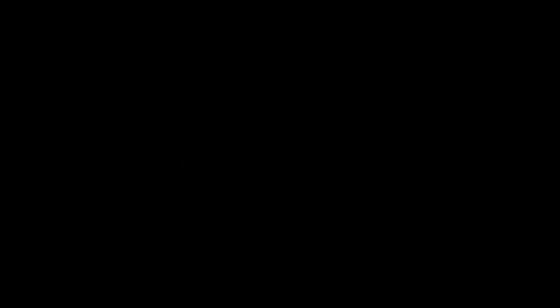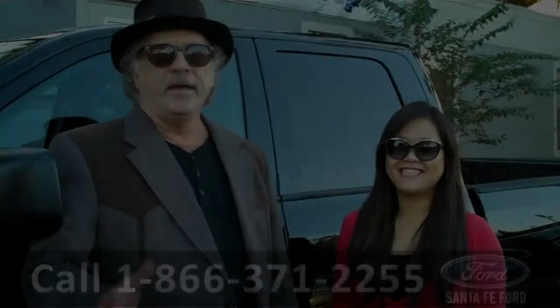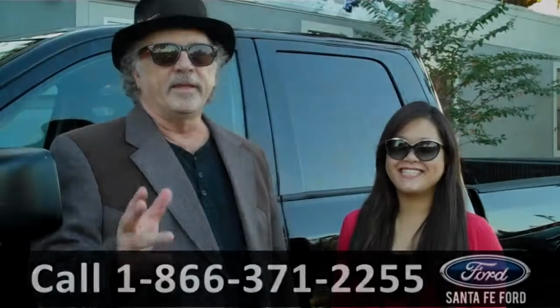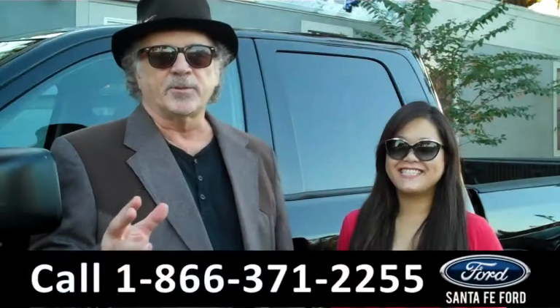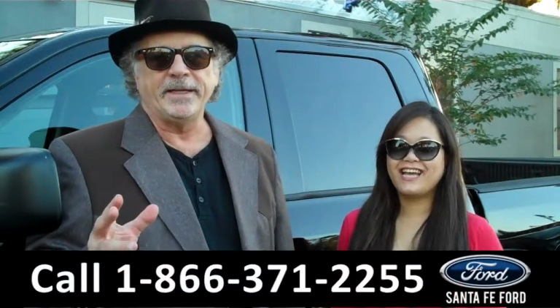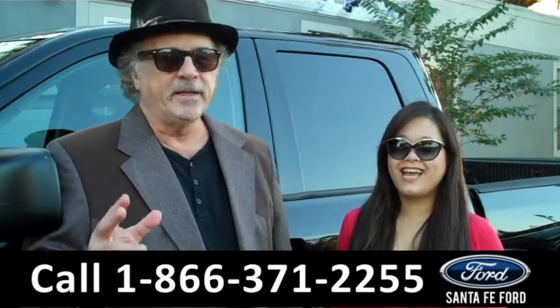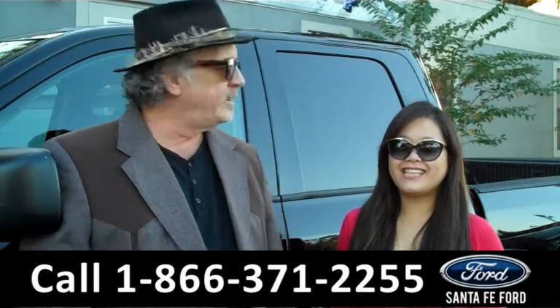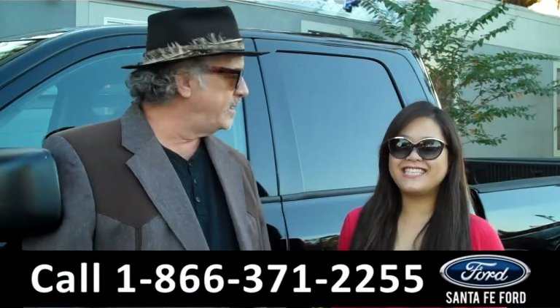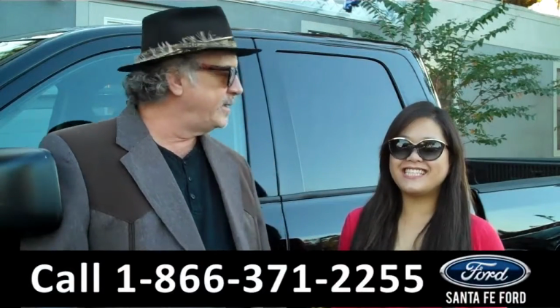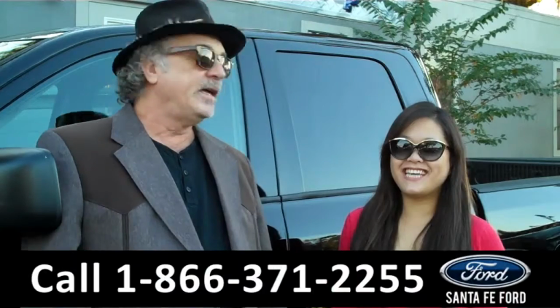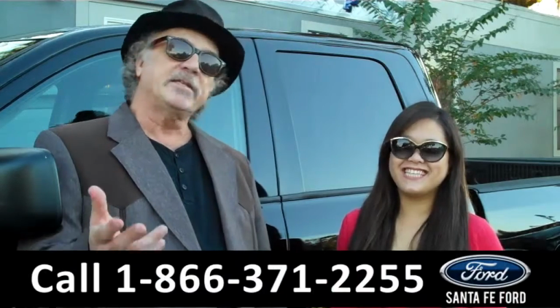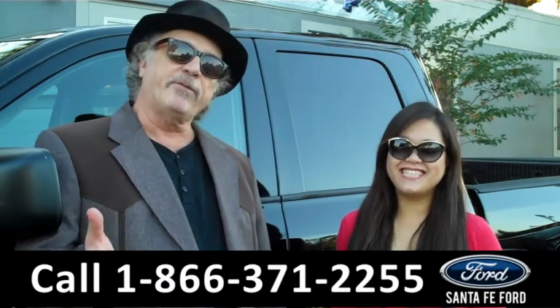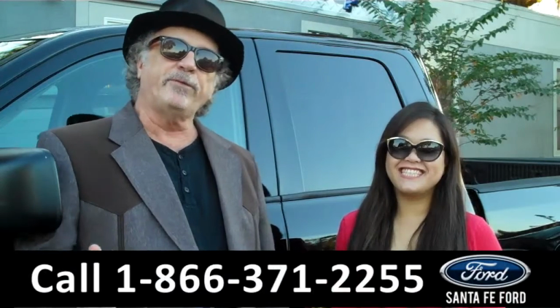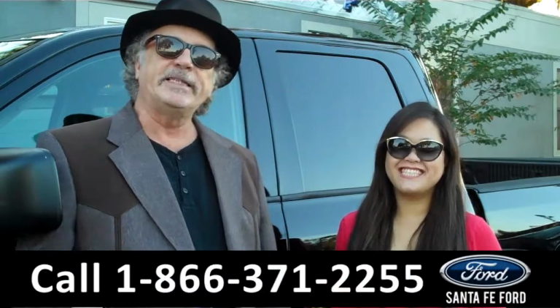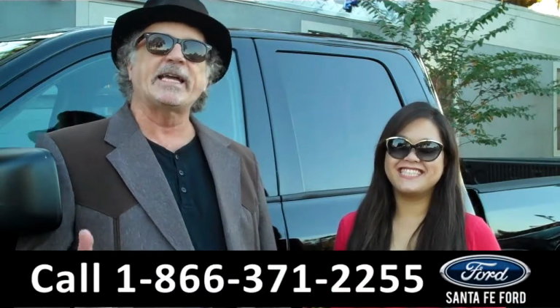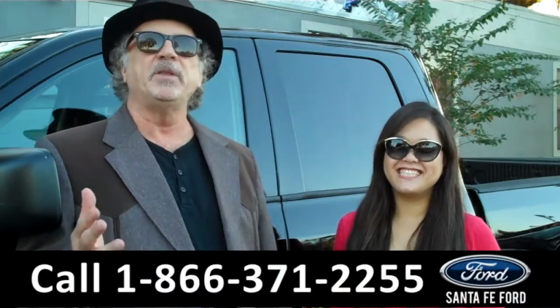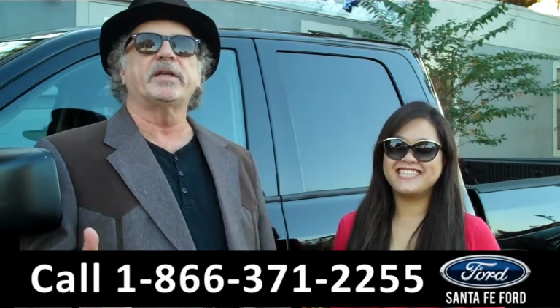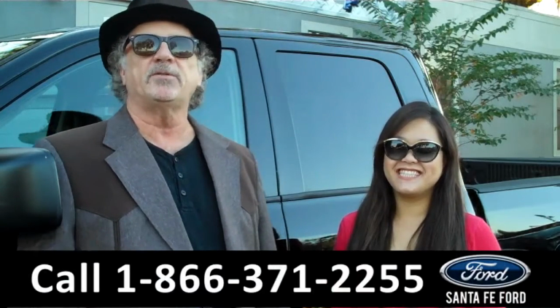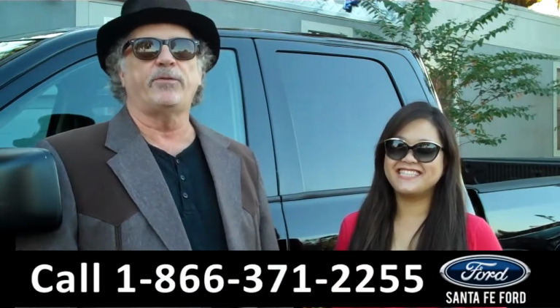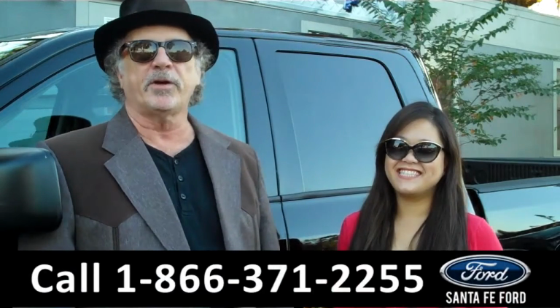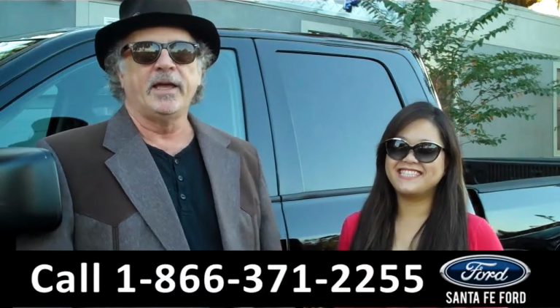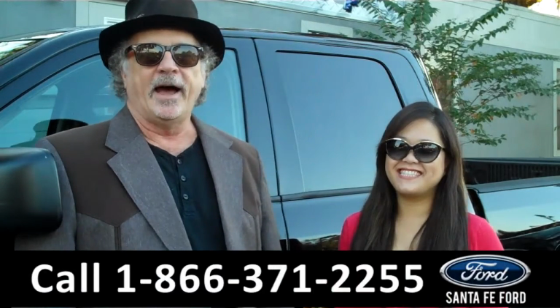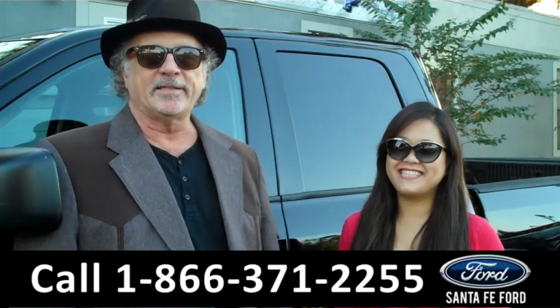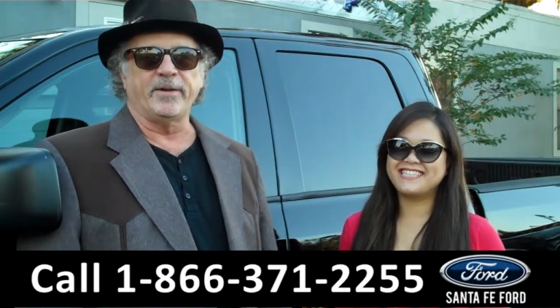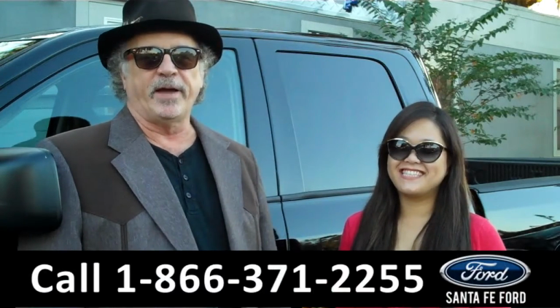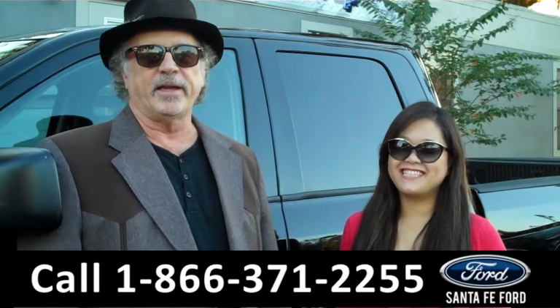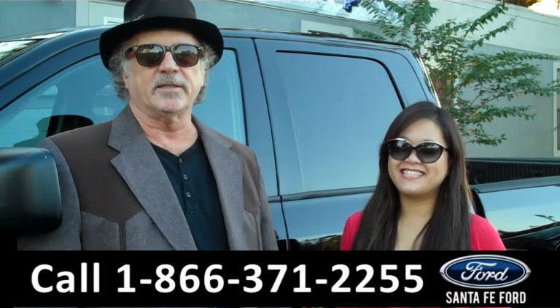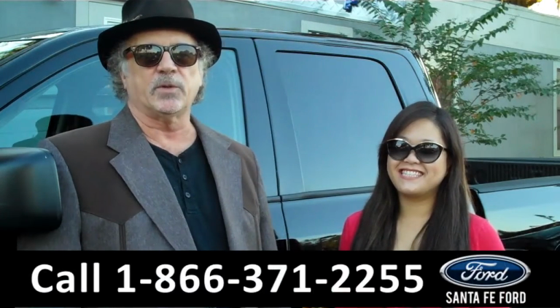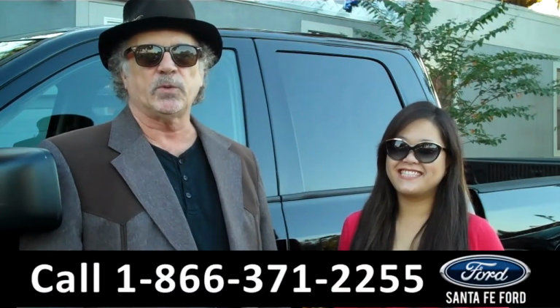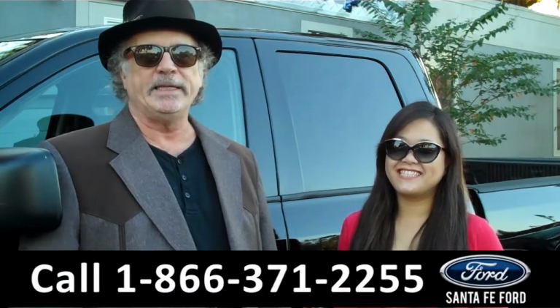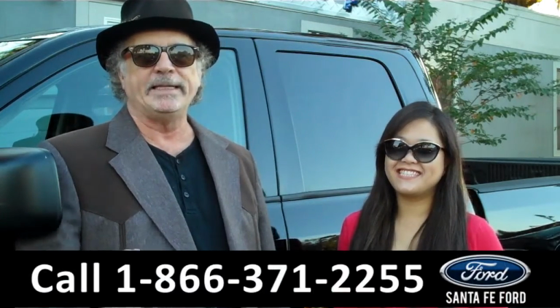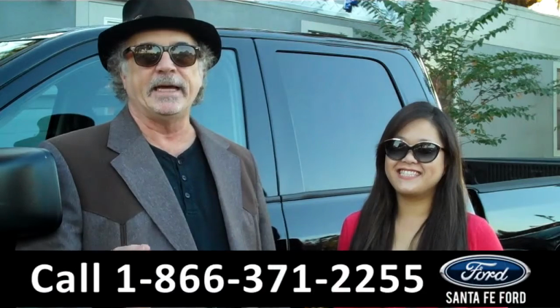Hey, this is Randy, and this is CeCe, SantaFeFord.com near Gainesville, Florida, I-75 at exit number 399.